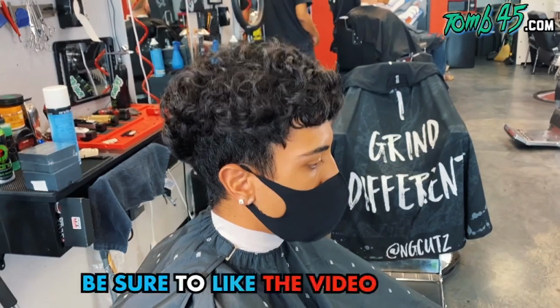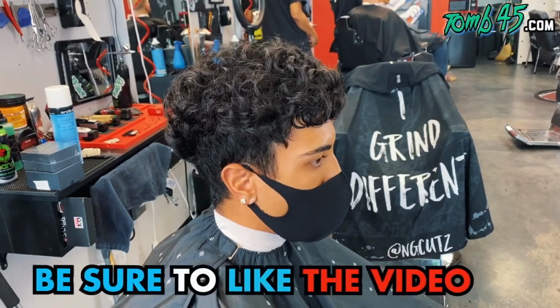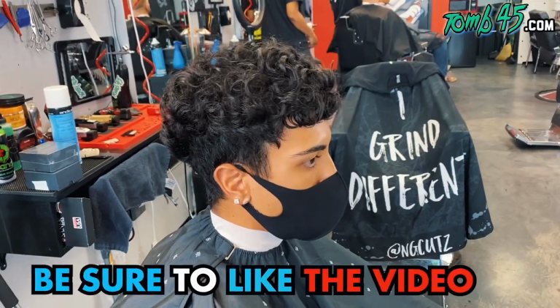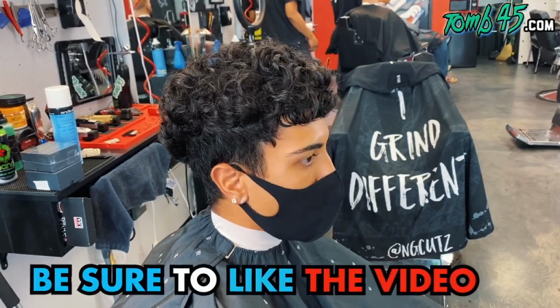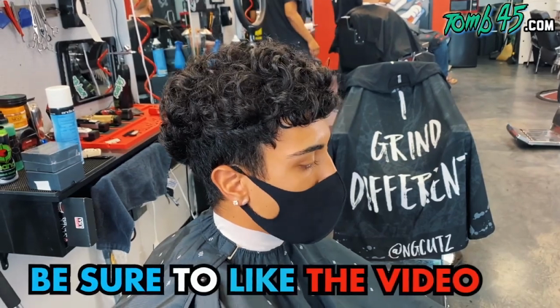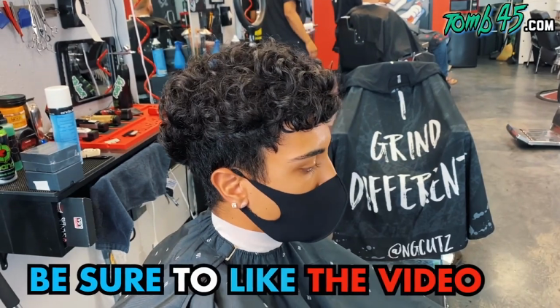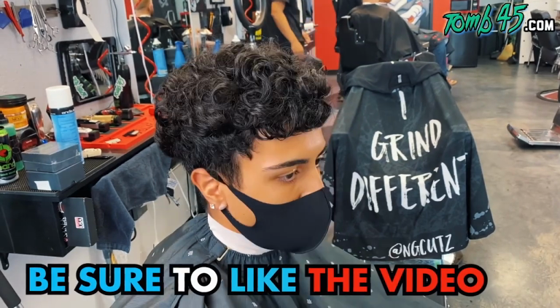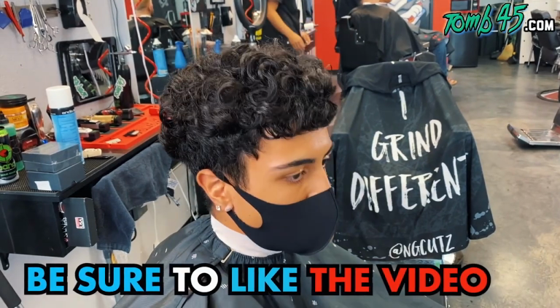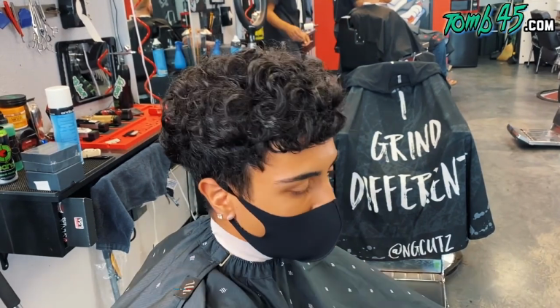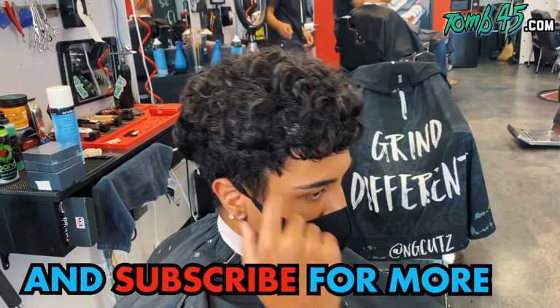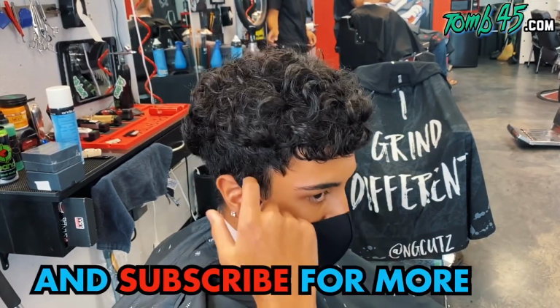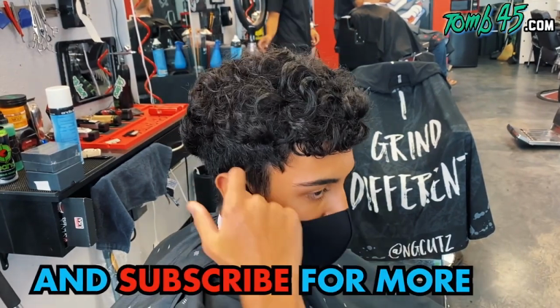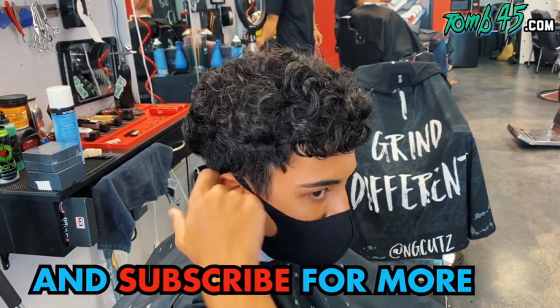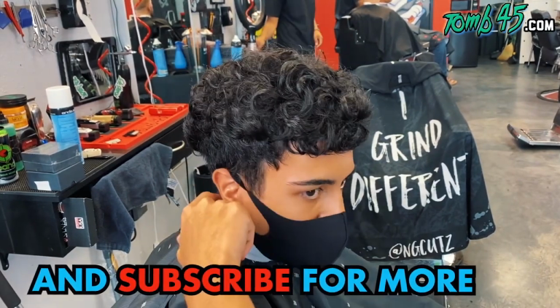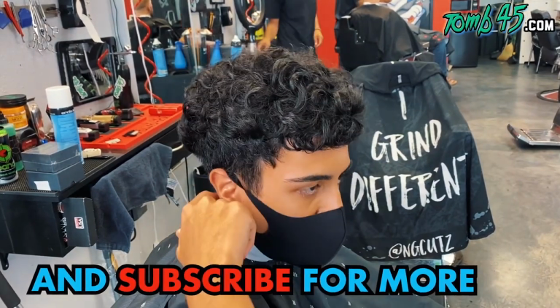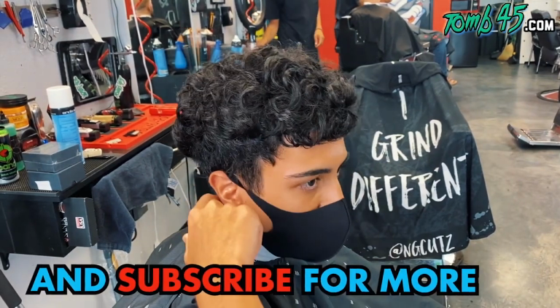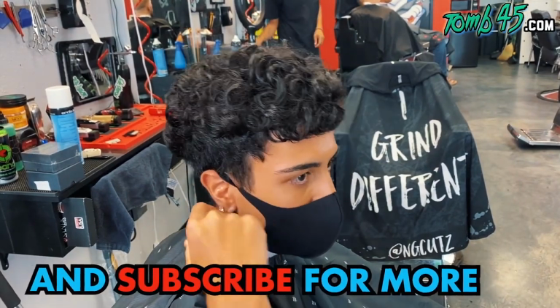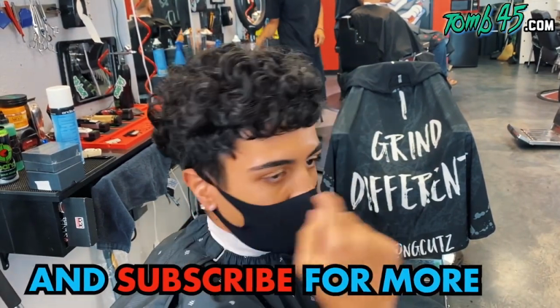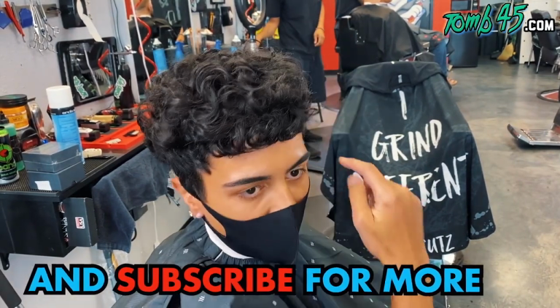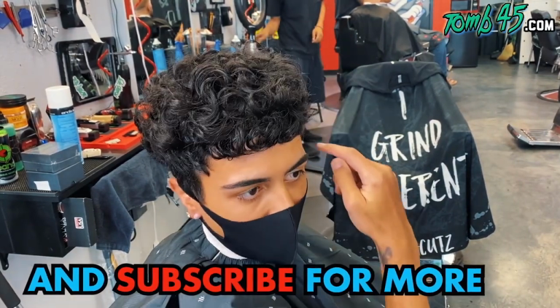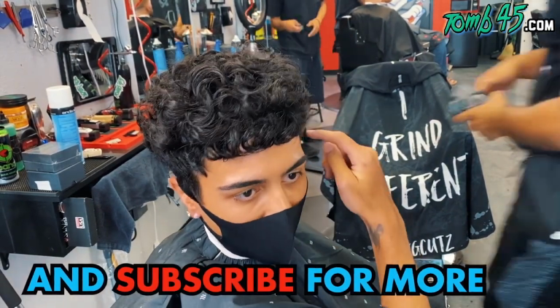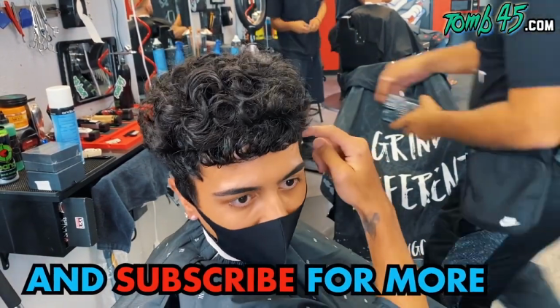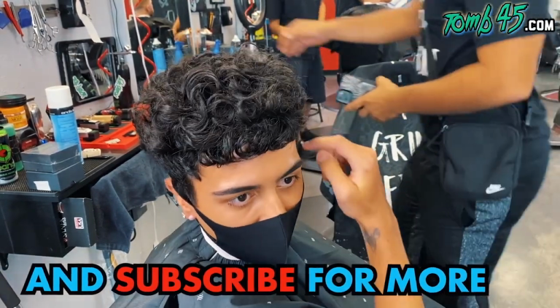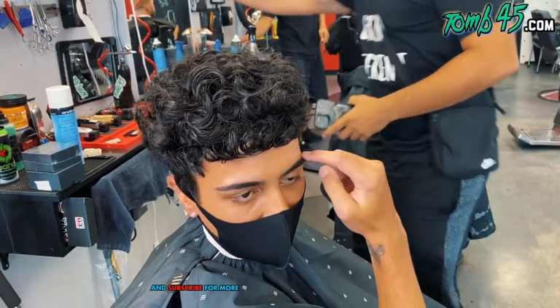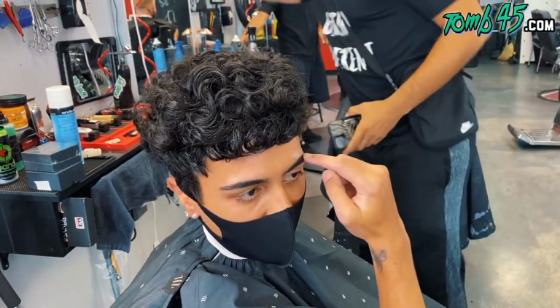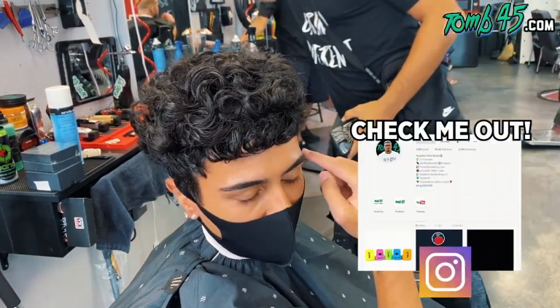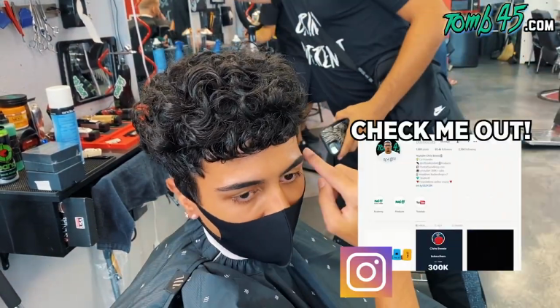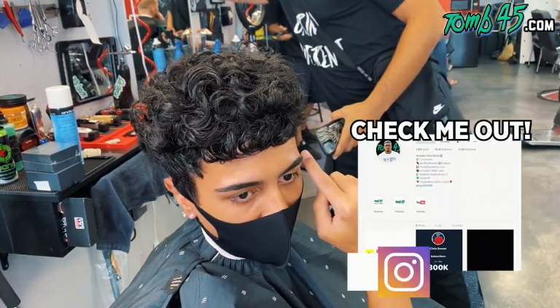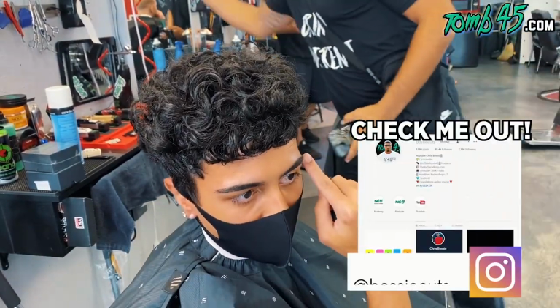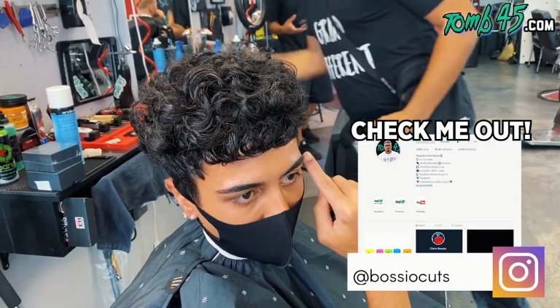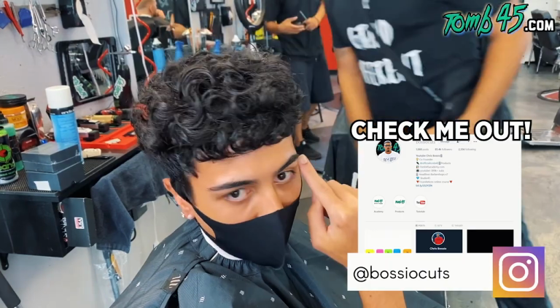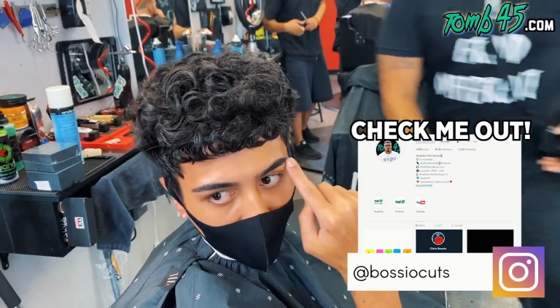What are you getting done today, bro? So I'm going to do a low drop fade with a line that connects with a line.